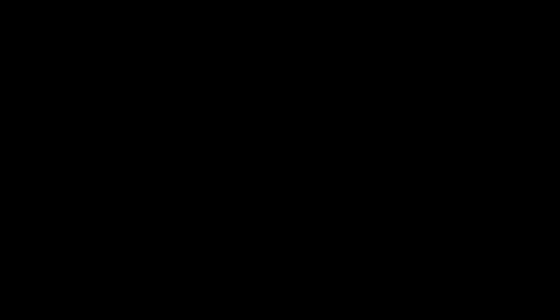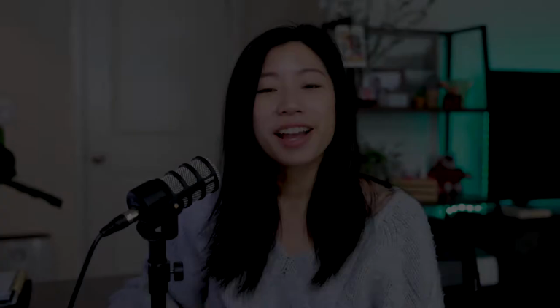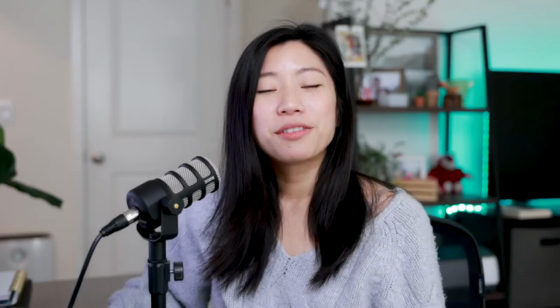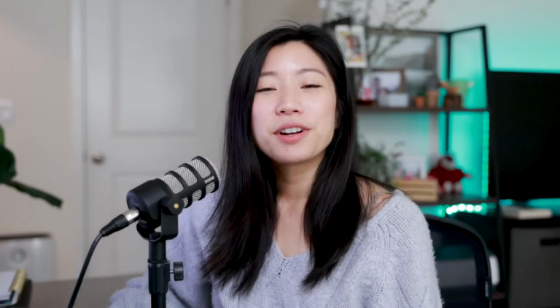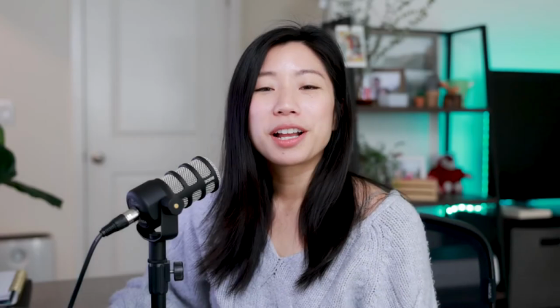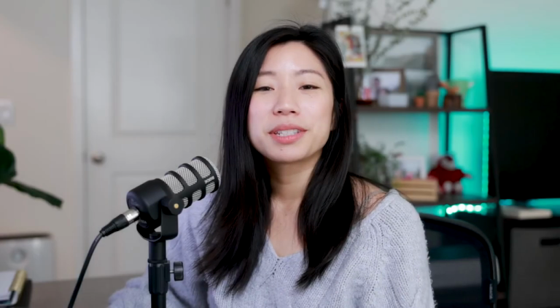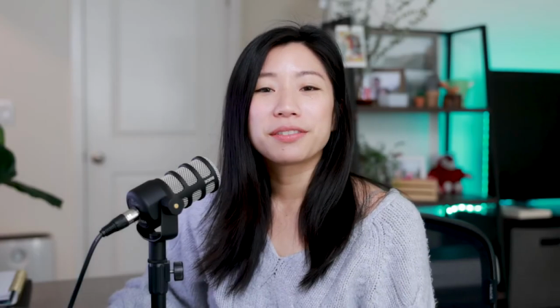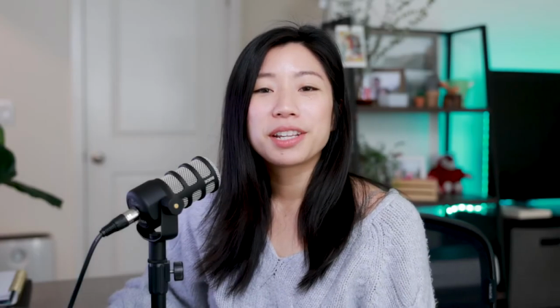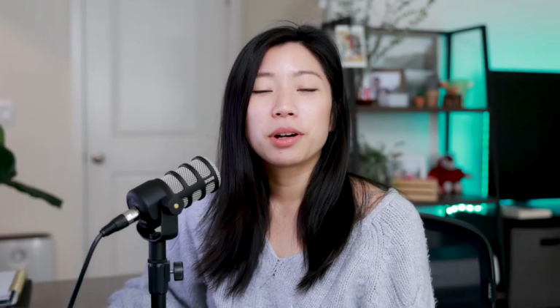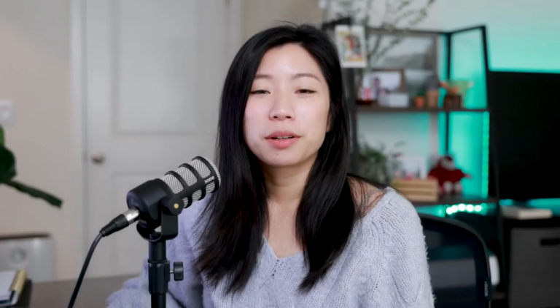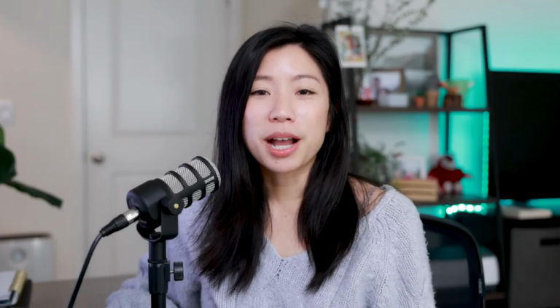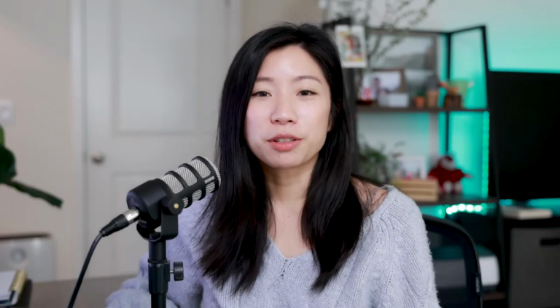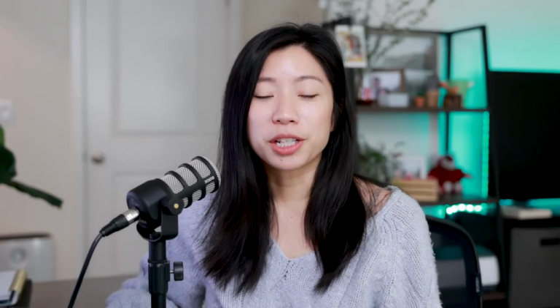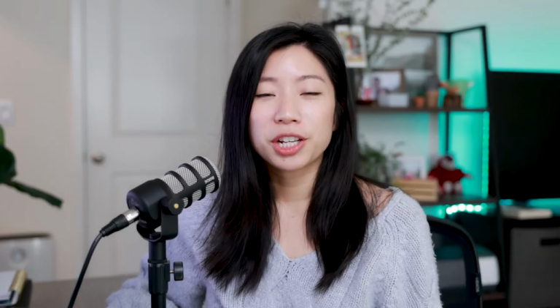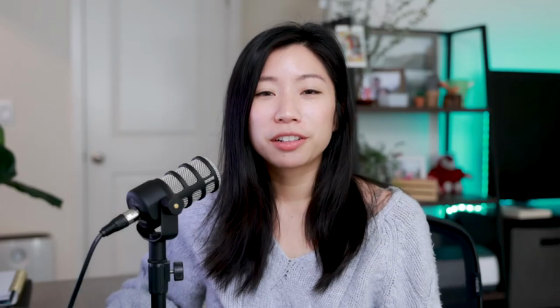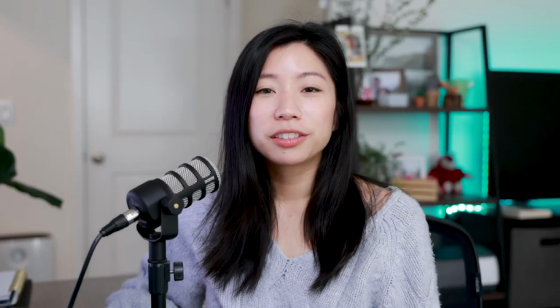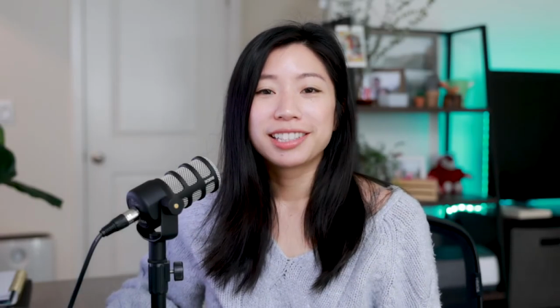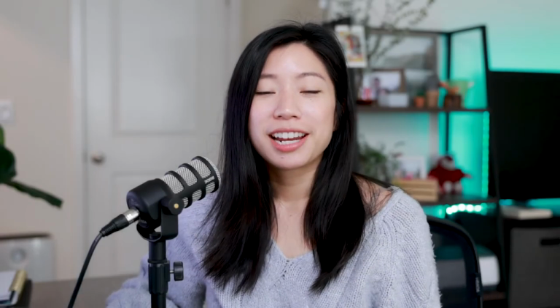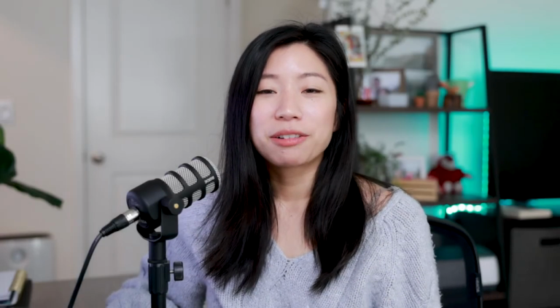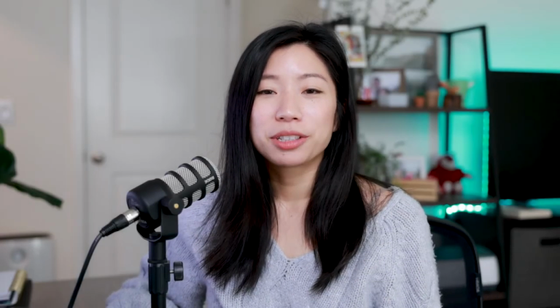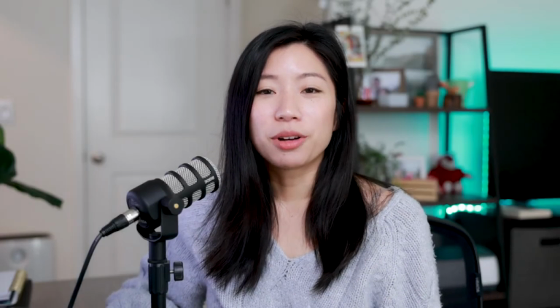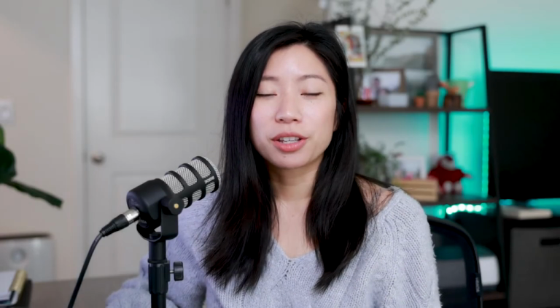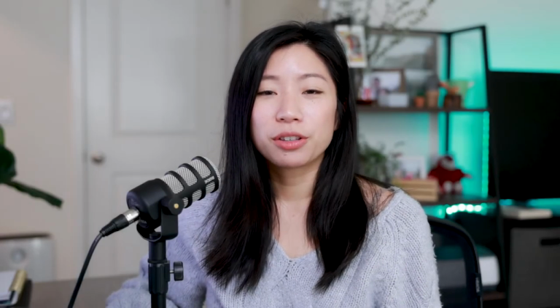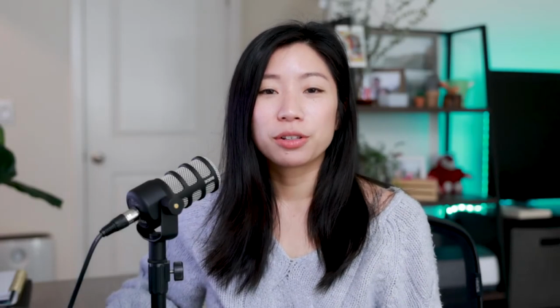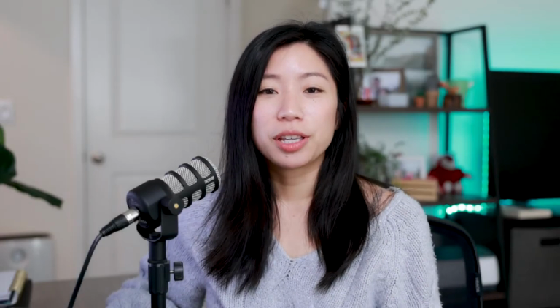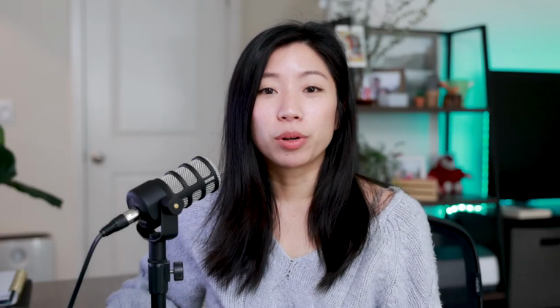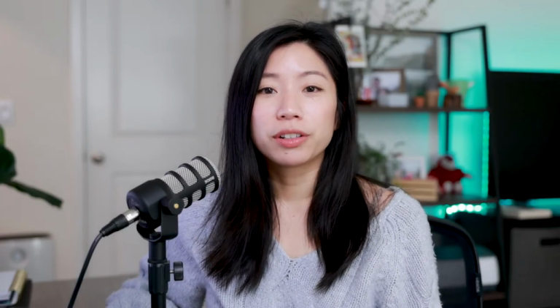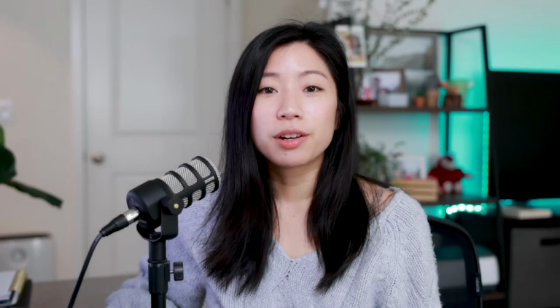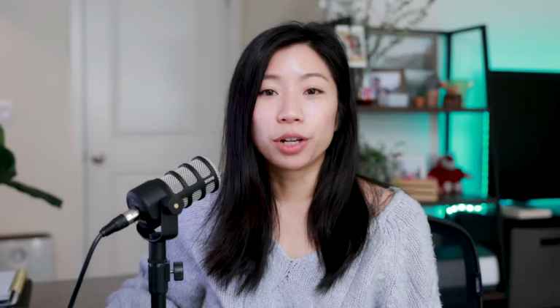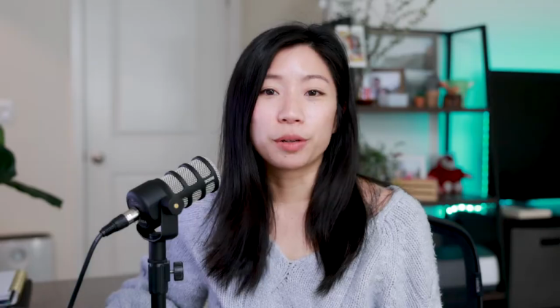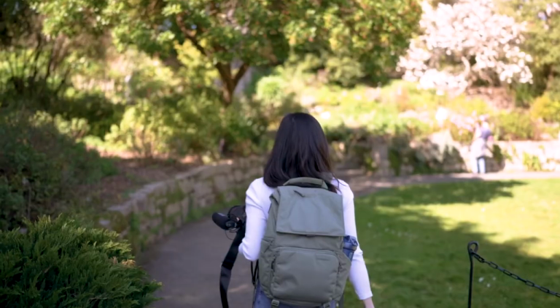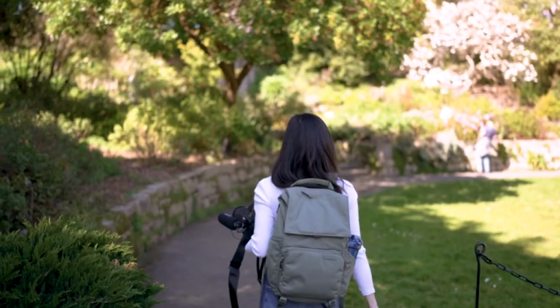Hi everyone, I'm Stephanie. Welcome back to my channel. Today I want to walk you through the Brevity Runner backpack.